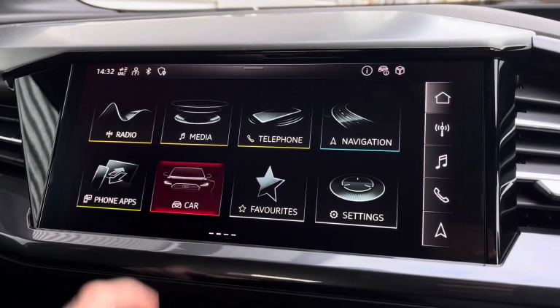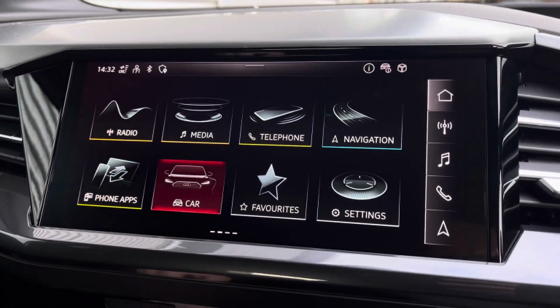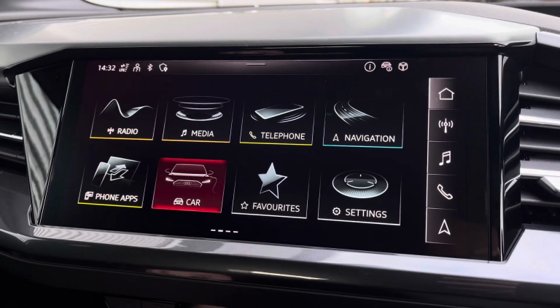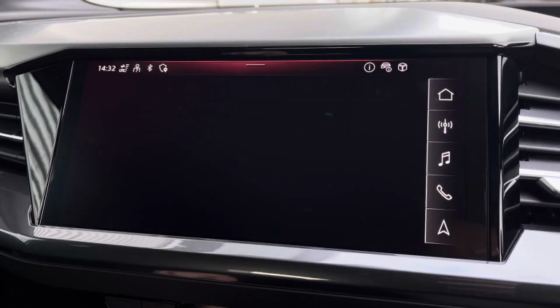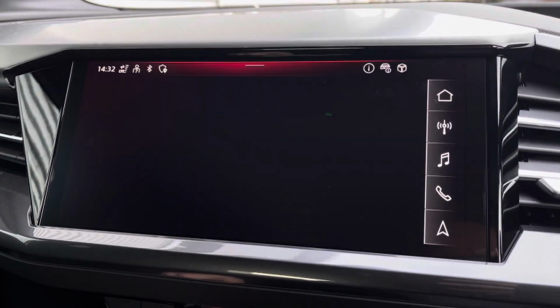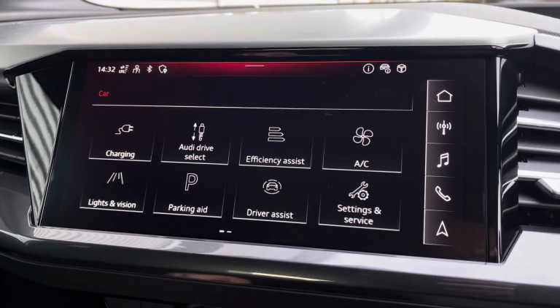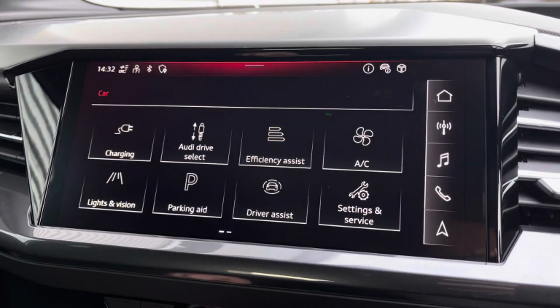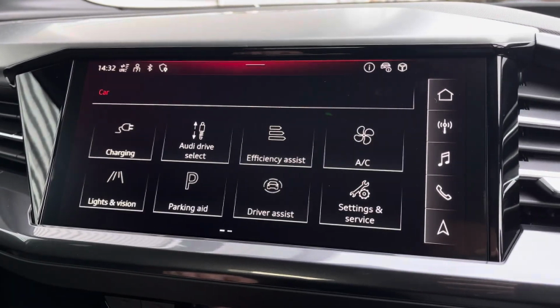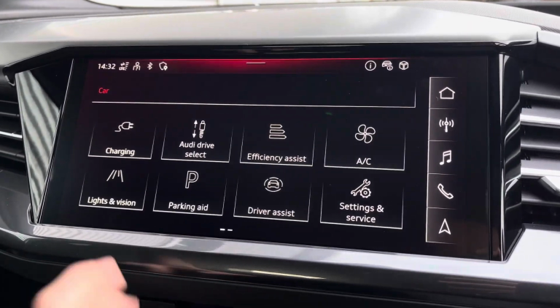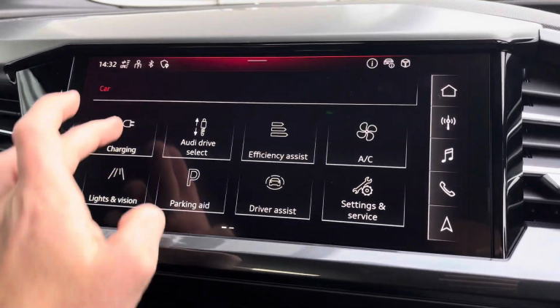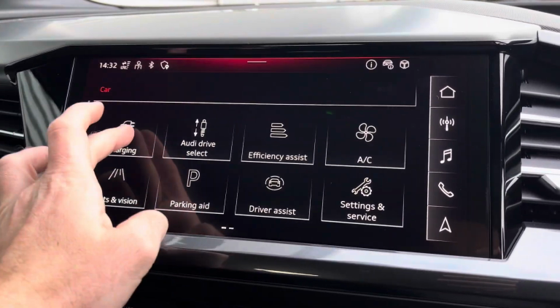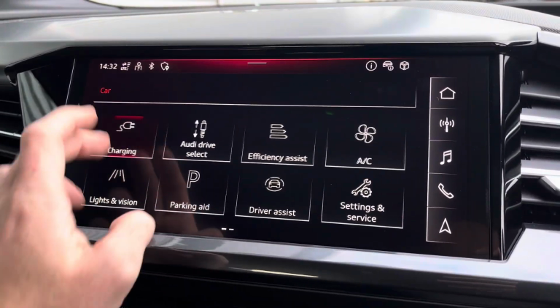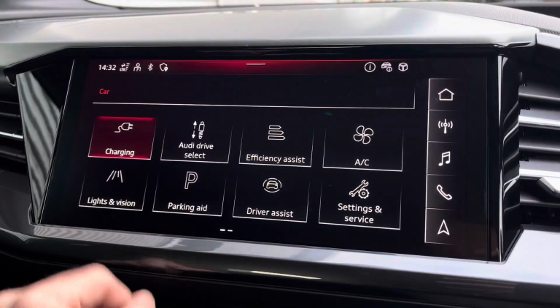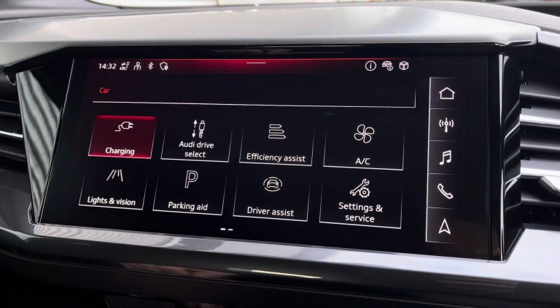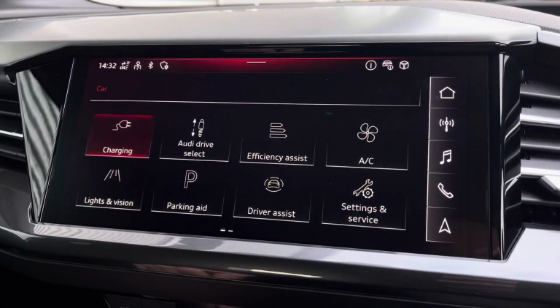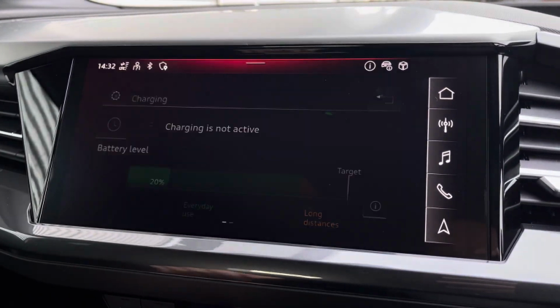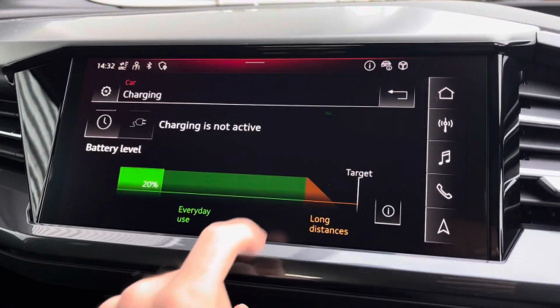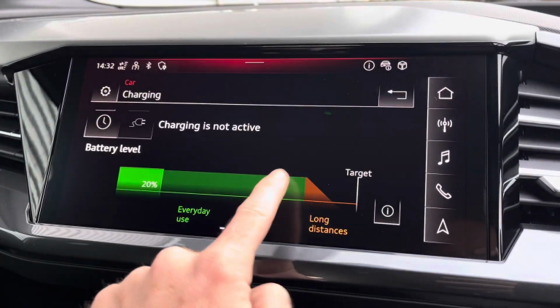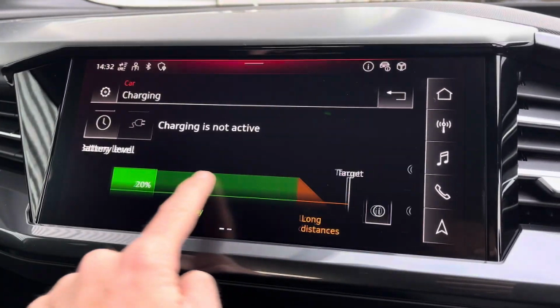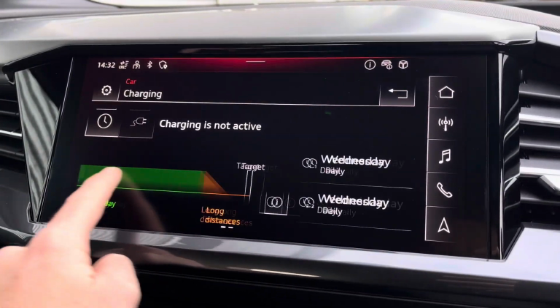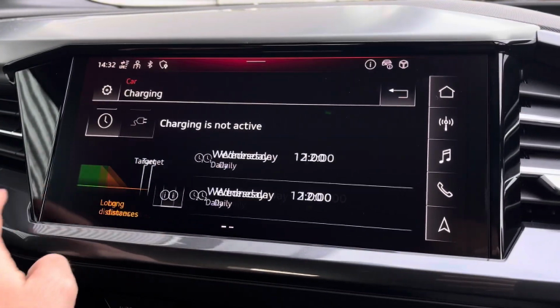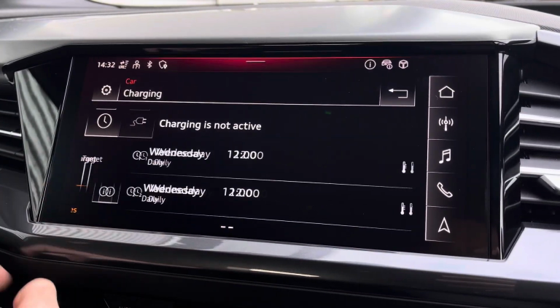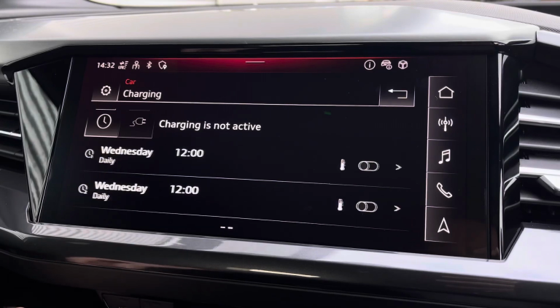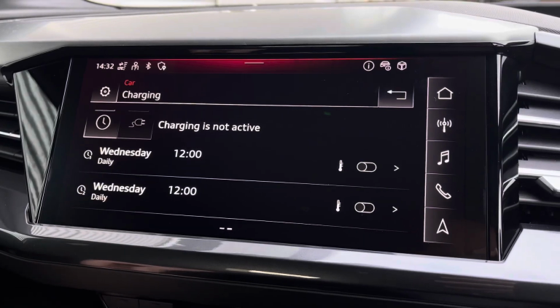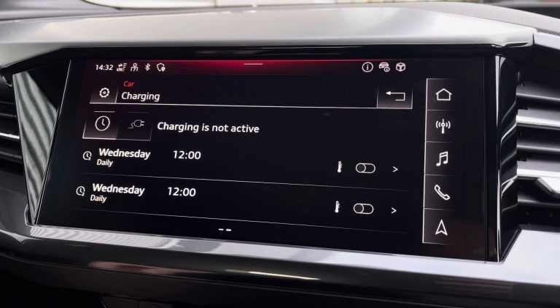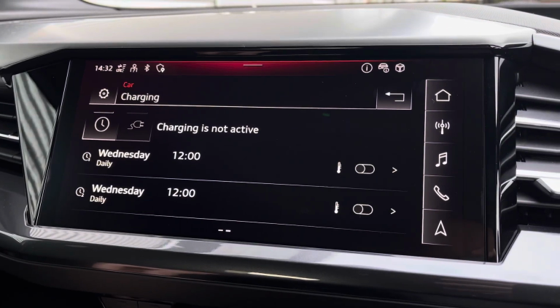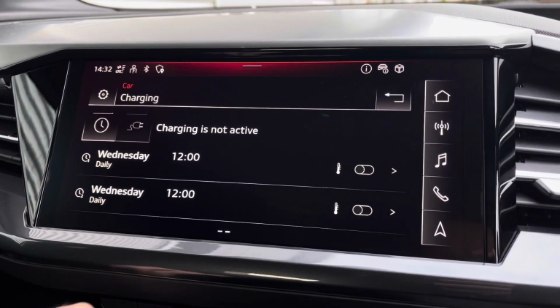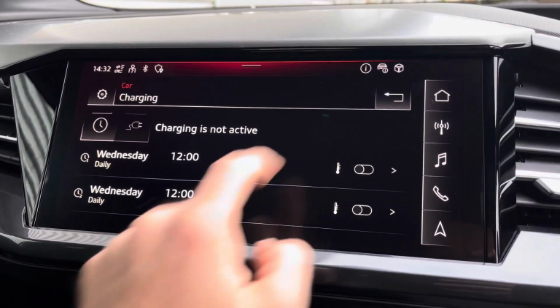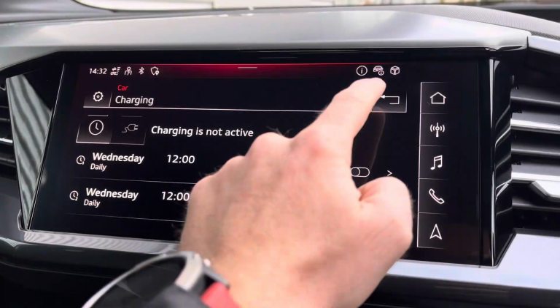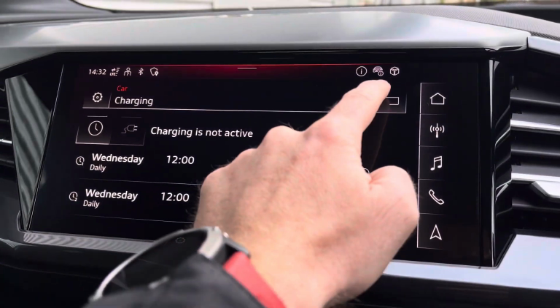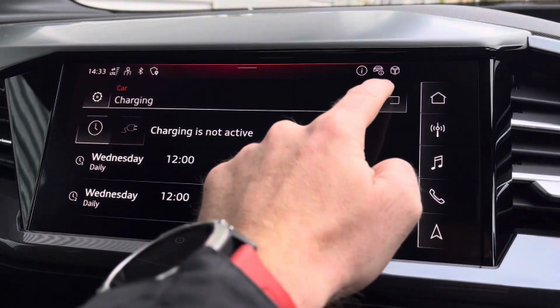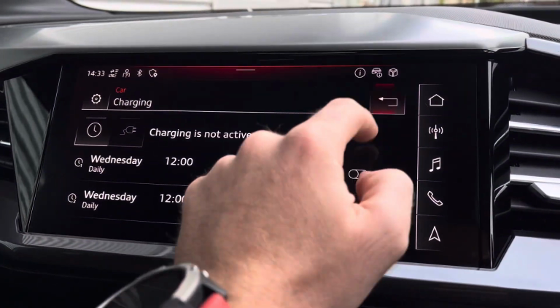You've also got the ability to check the charging status of the vehicle as well as setting specific charging times.